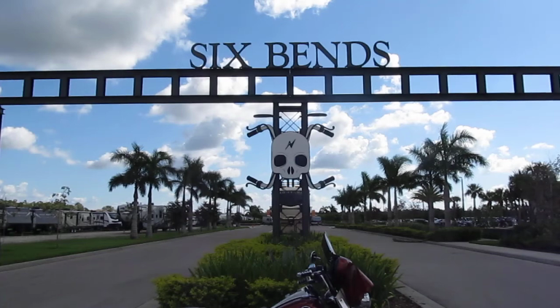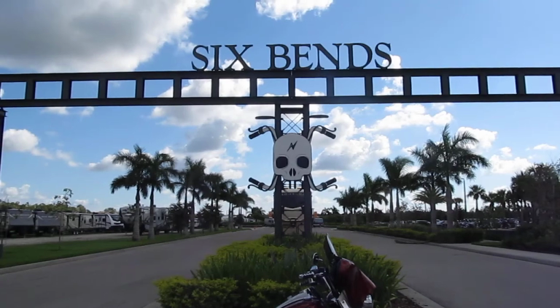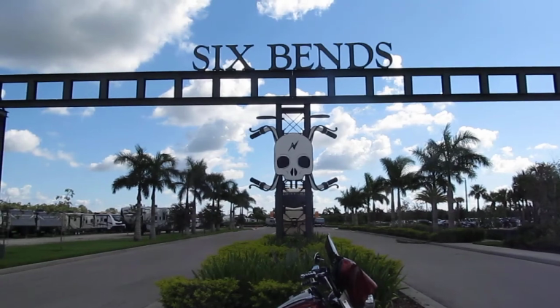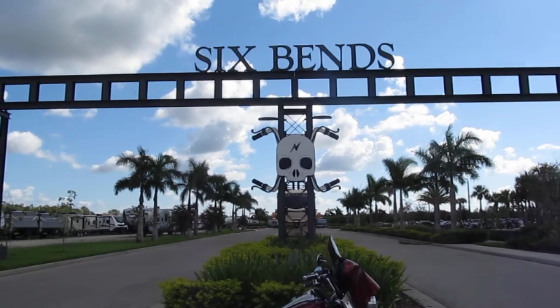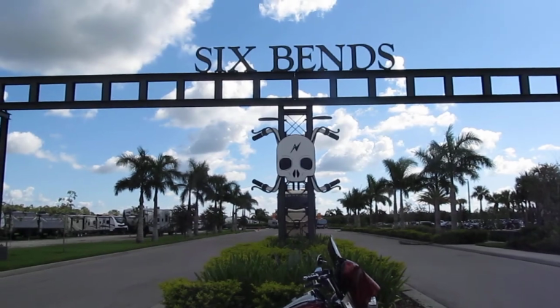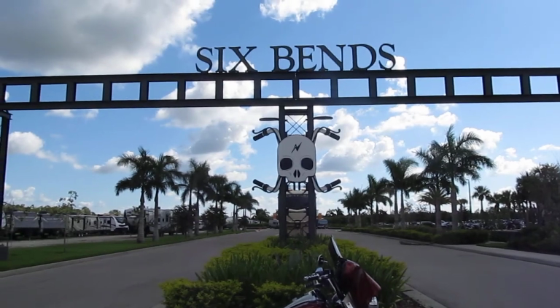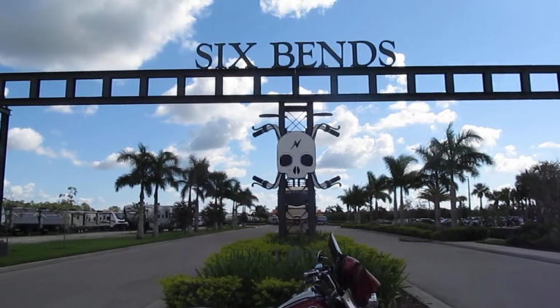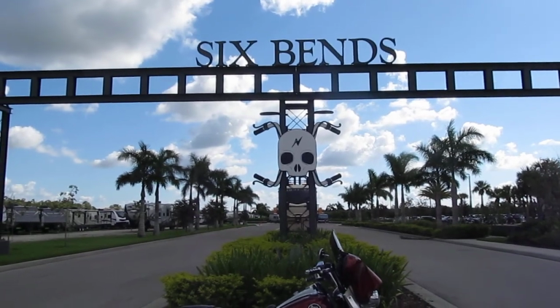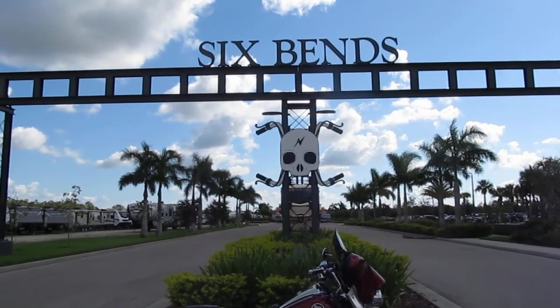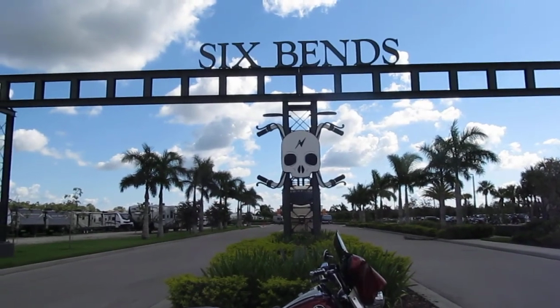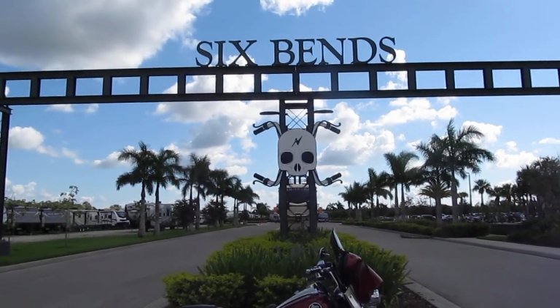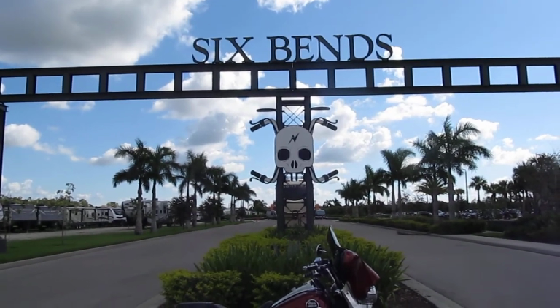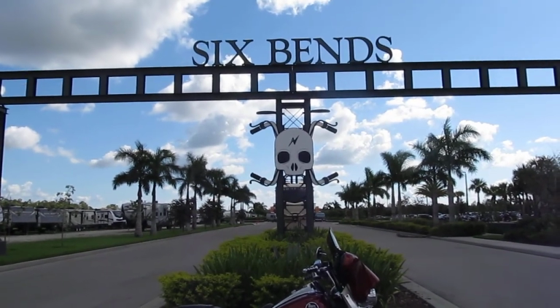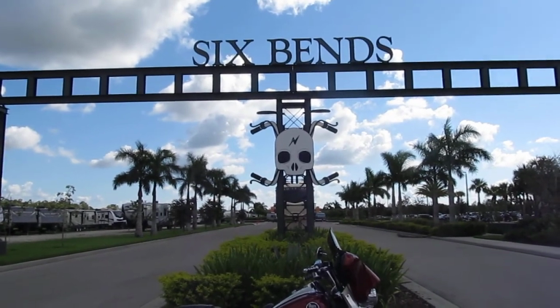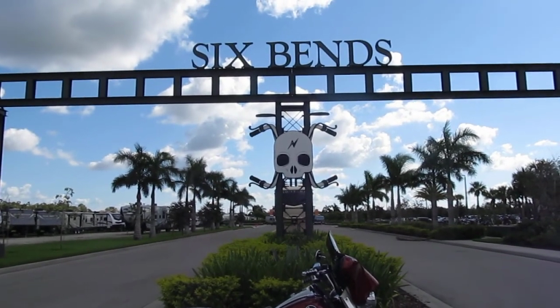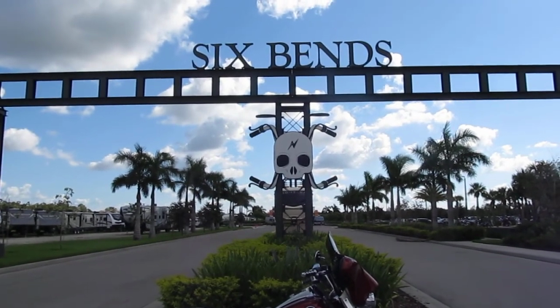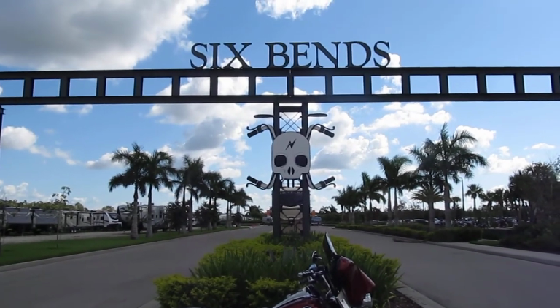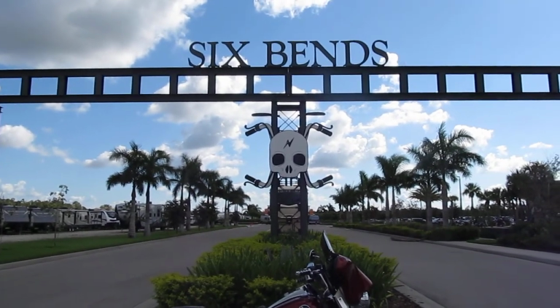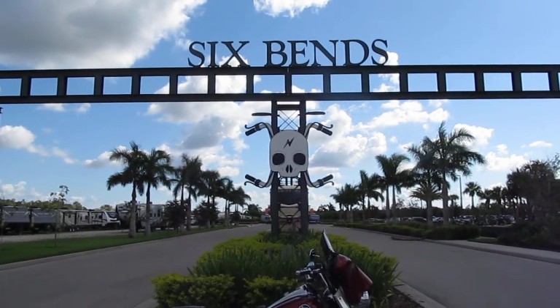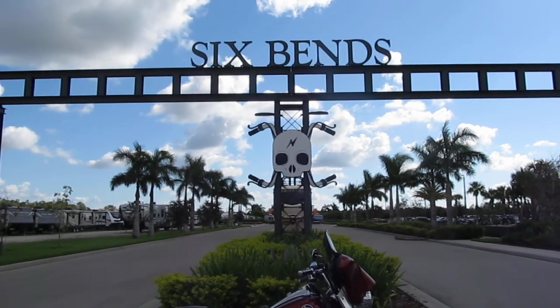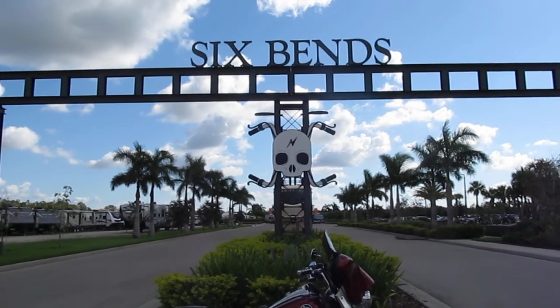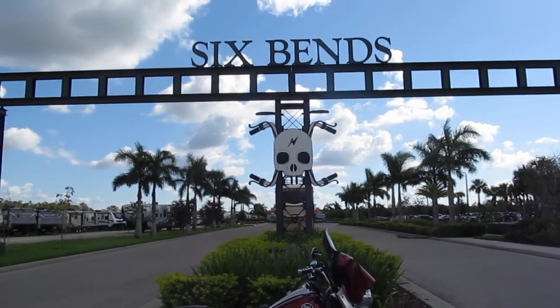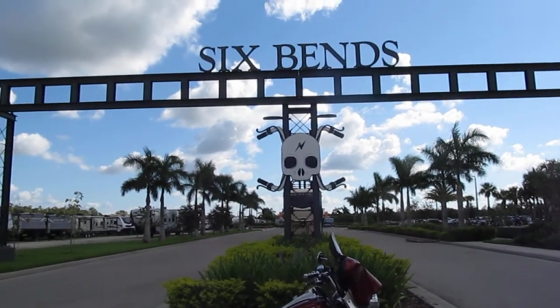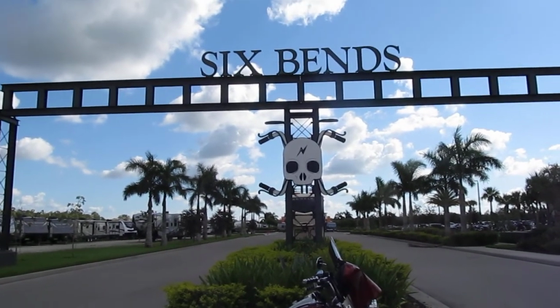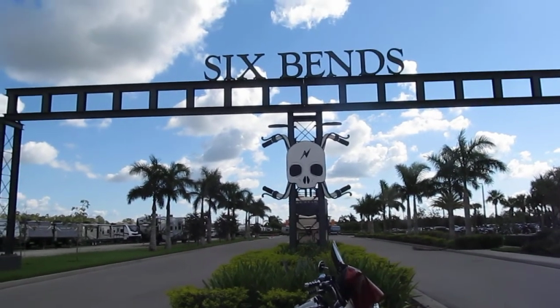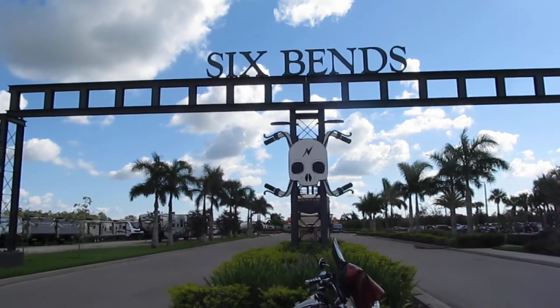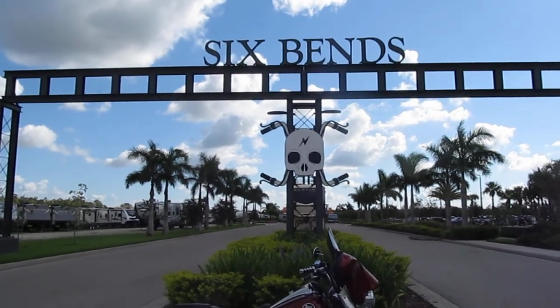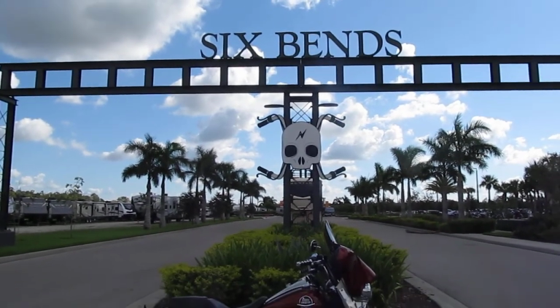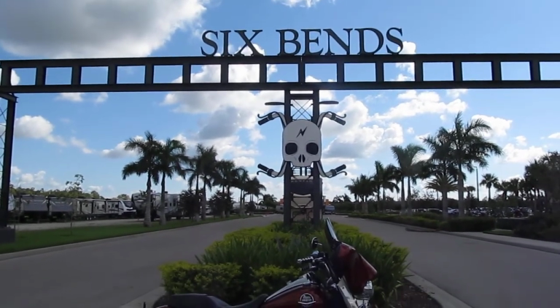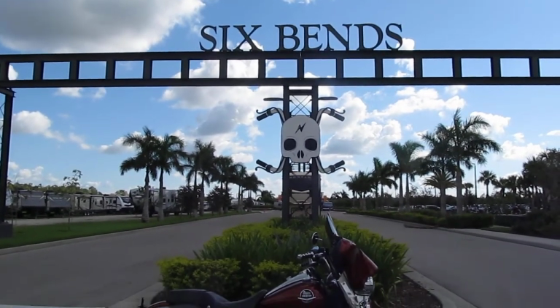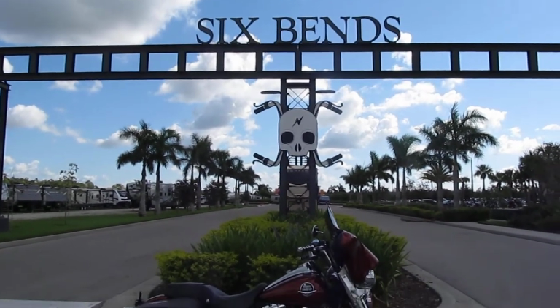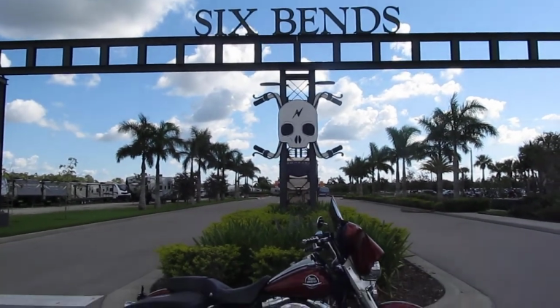How you doing? Pappy at Sixpence Harley-Davidson, Fort Myers, Florida.